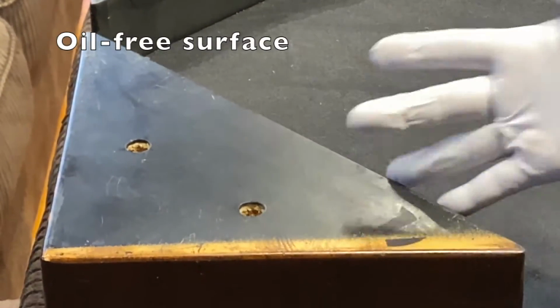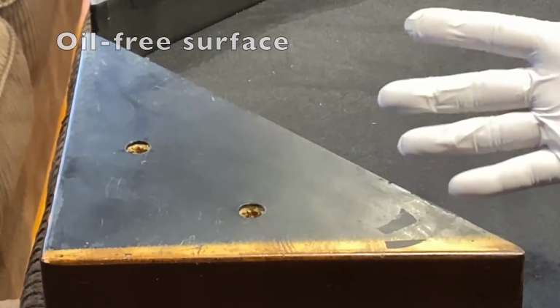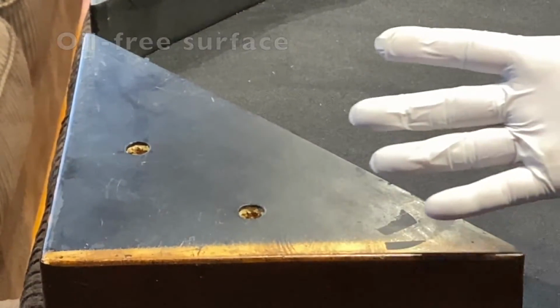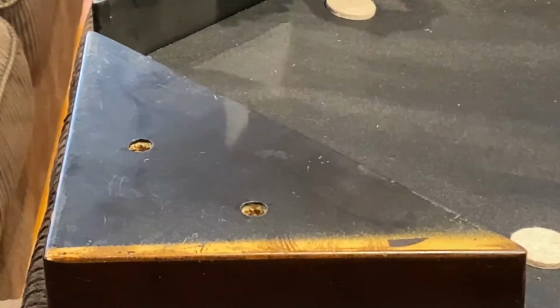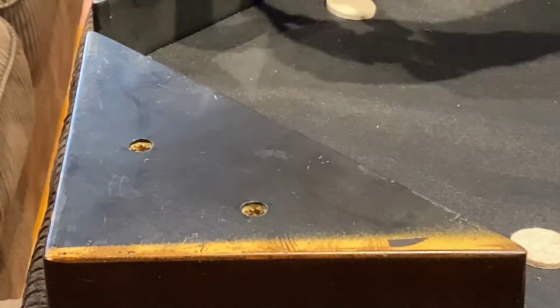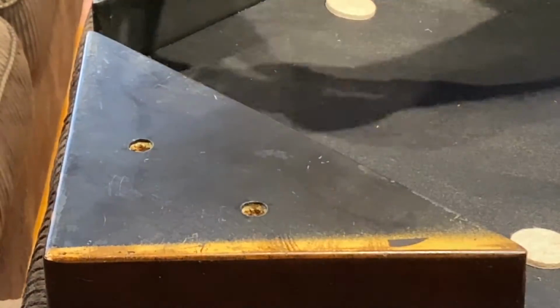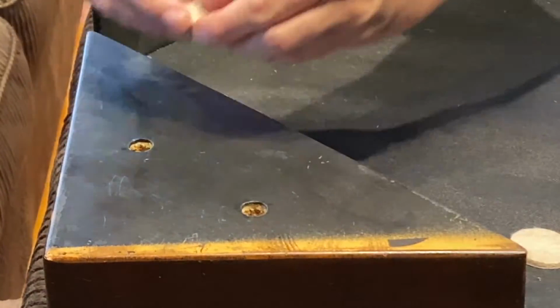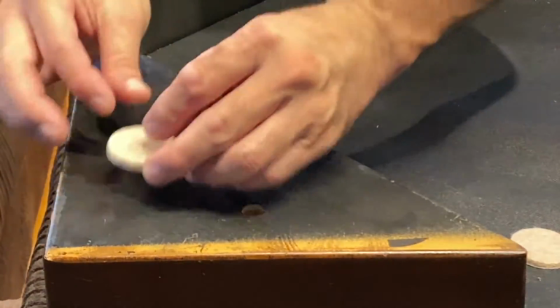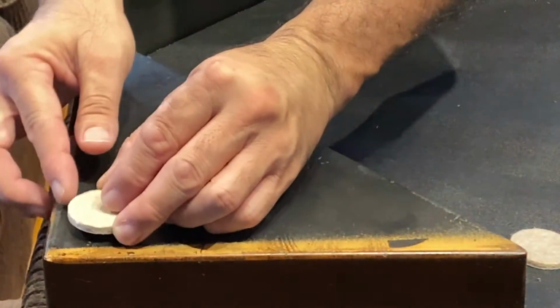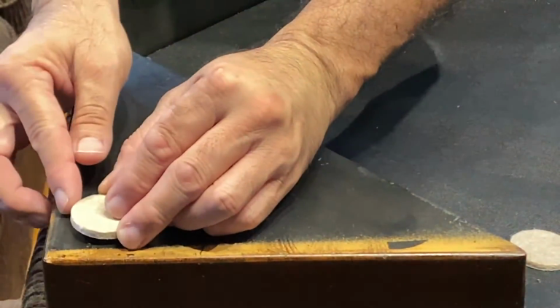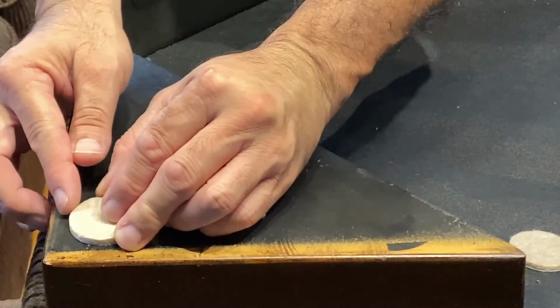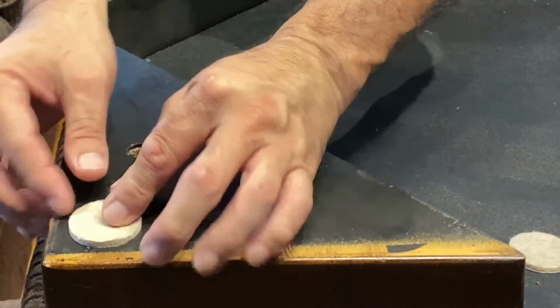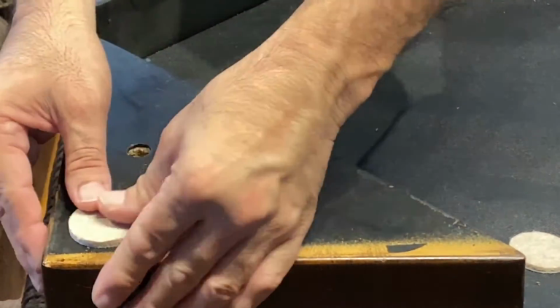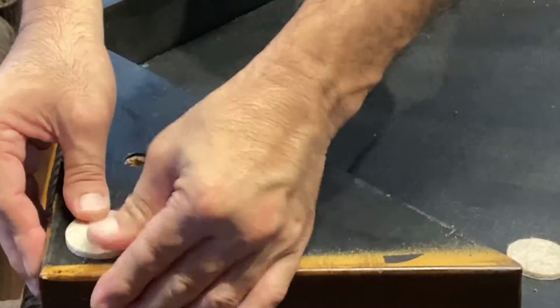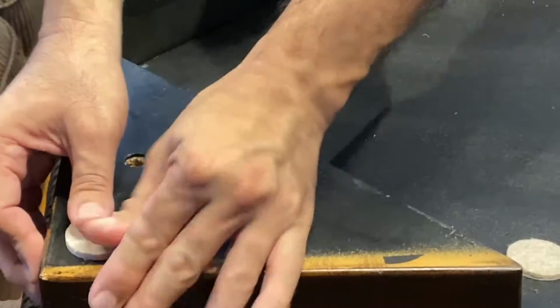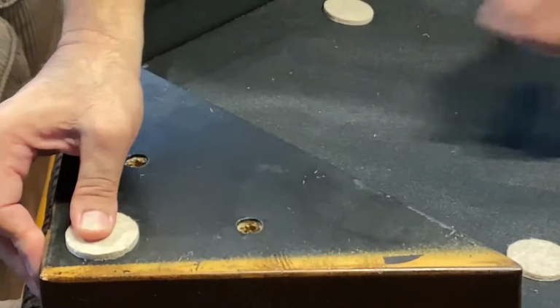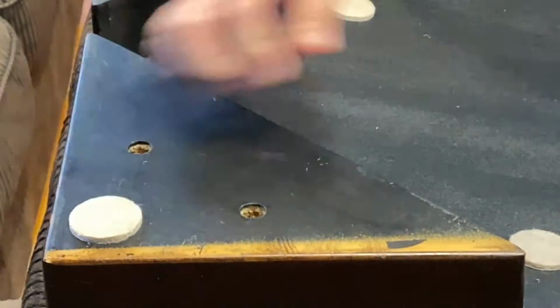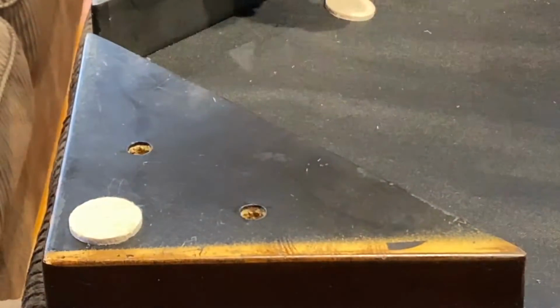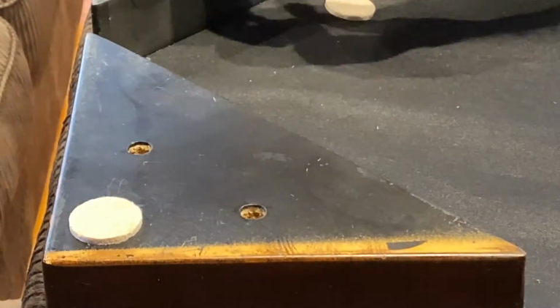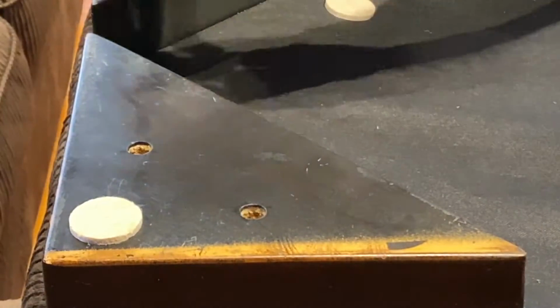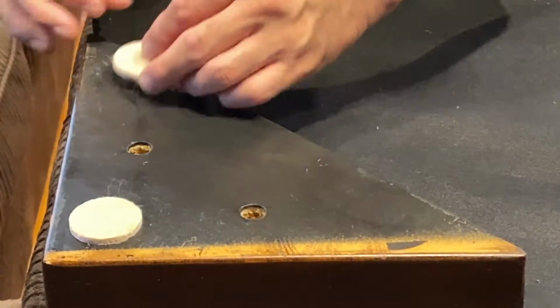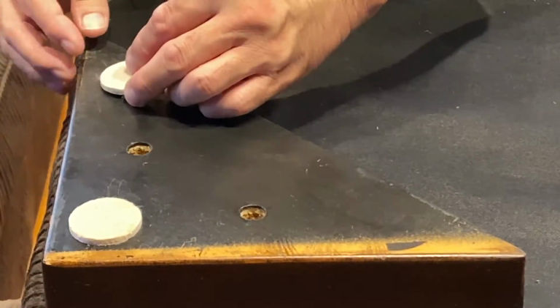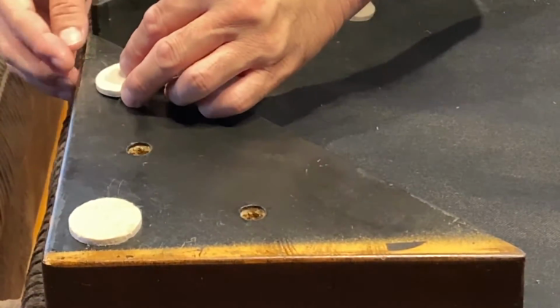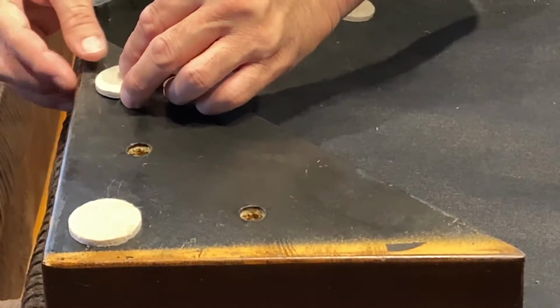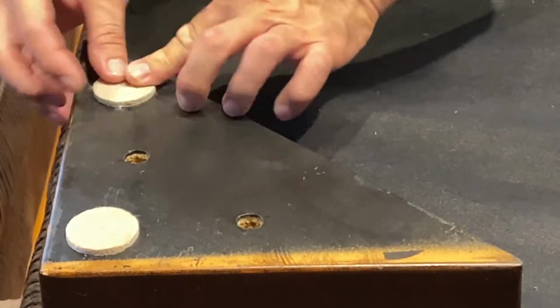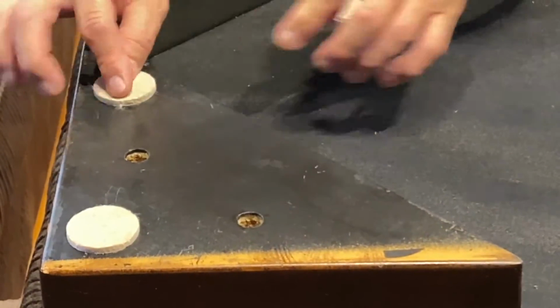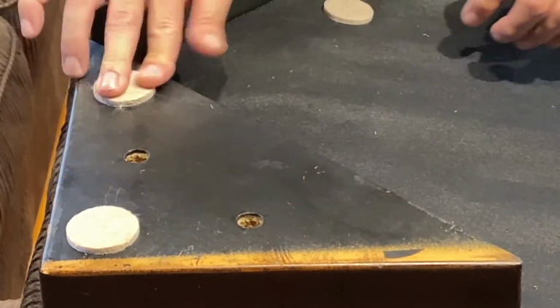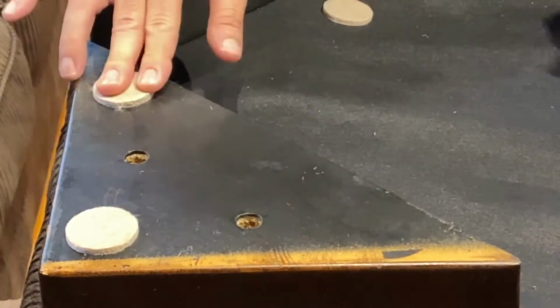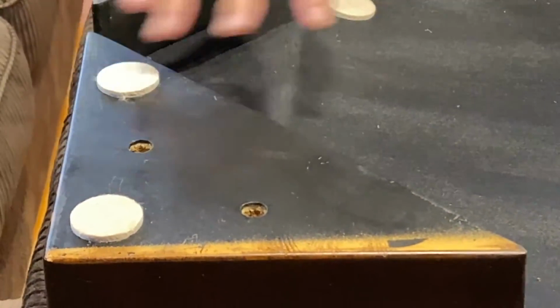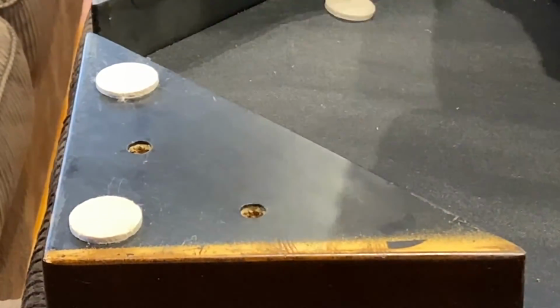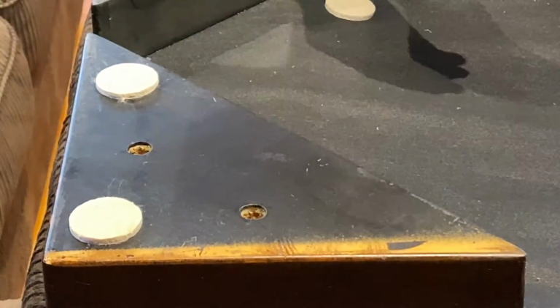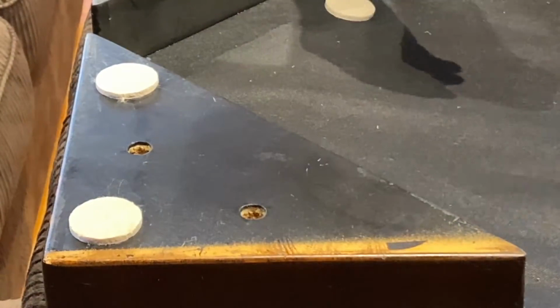I can now install new felt pads. Here's another video you might be interested in.